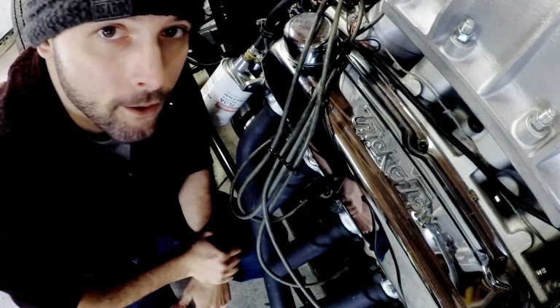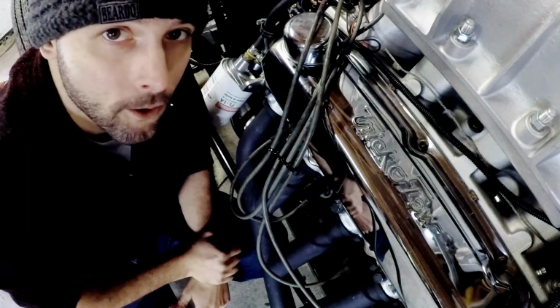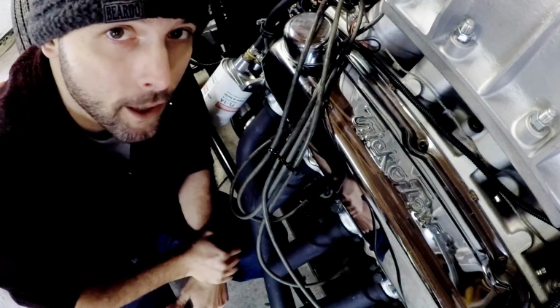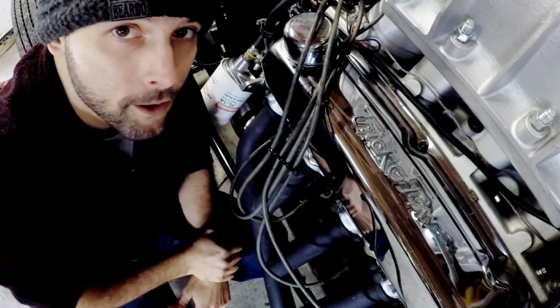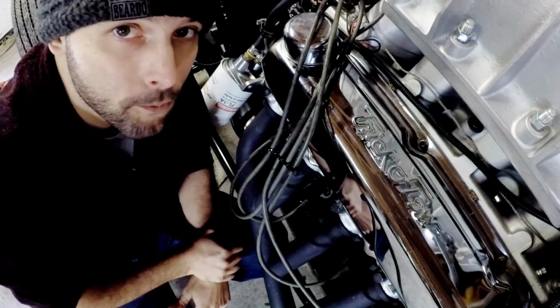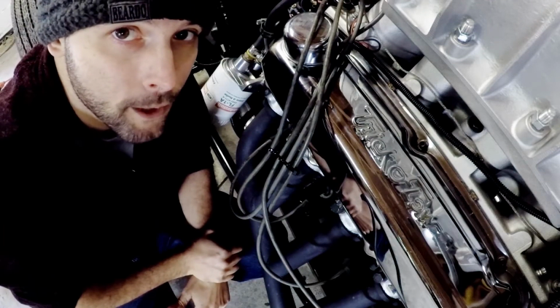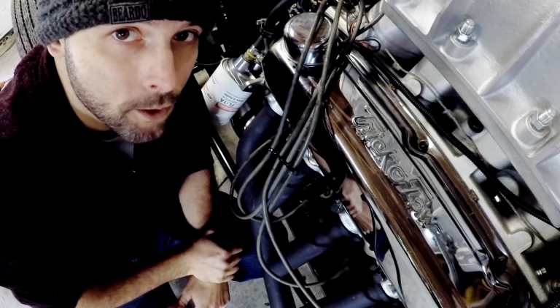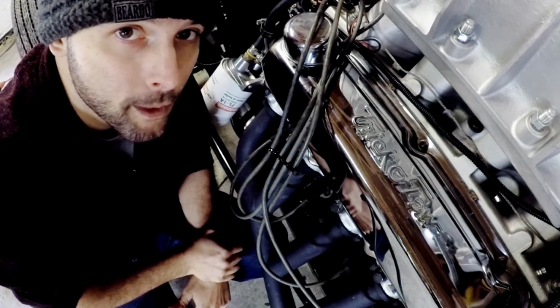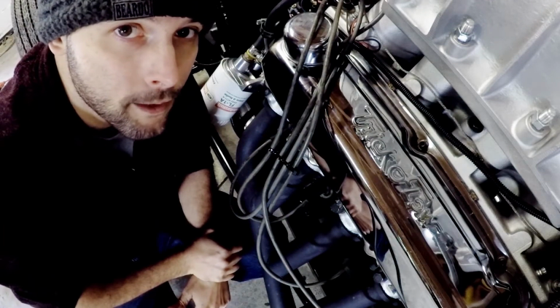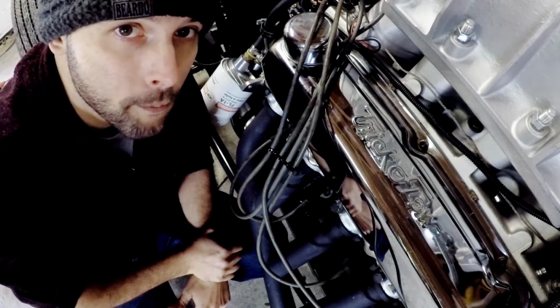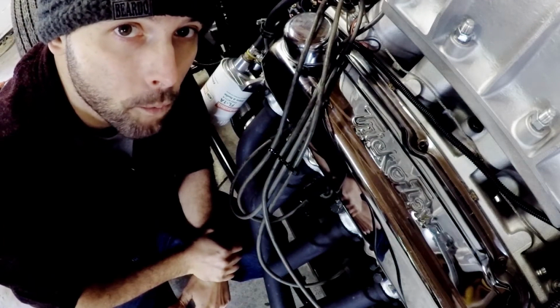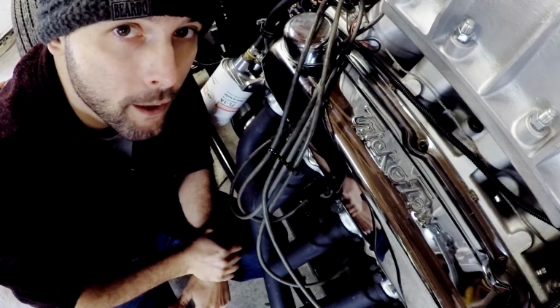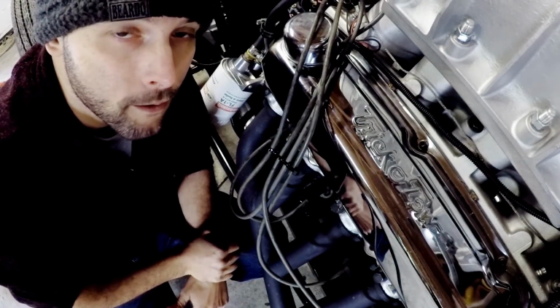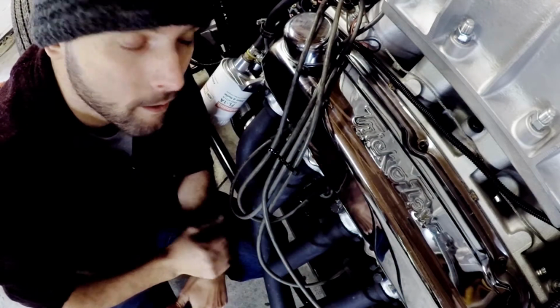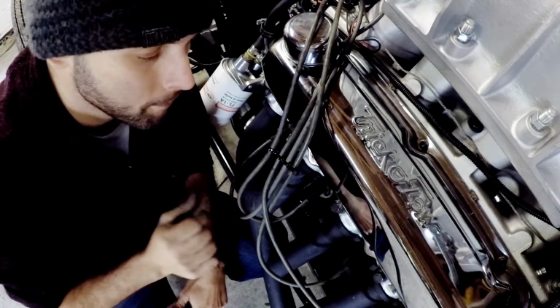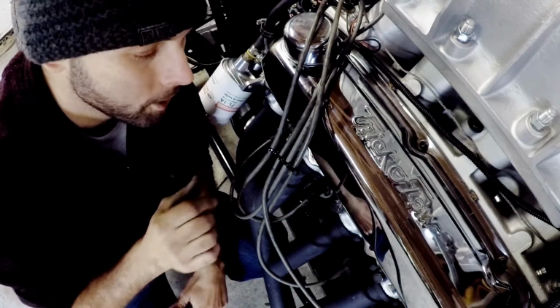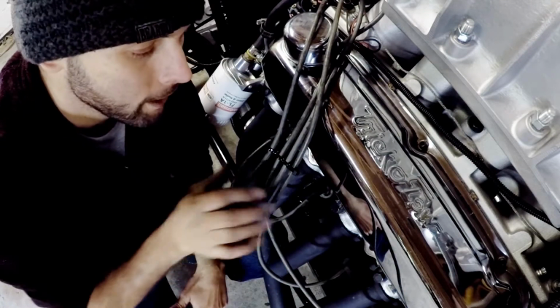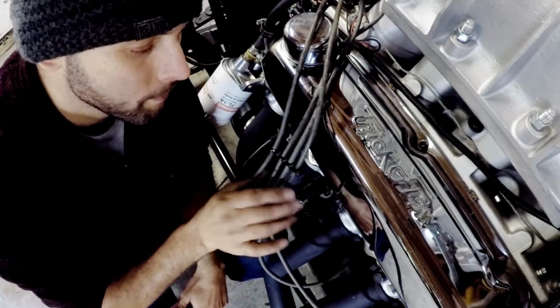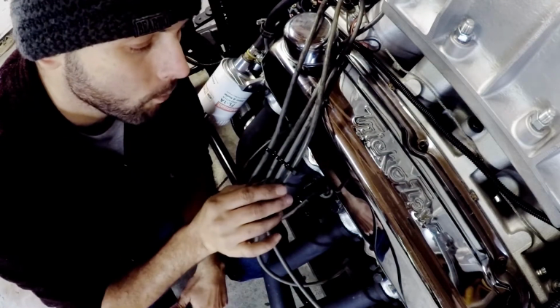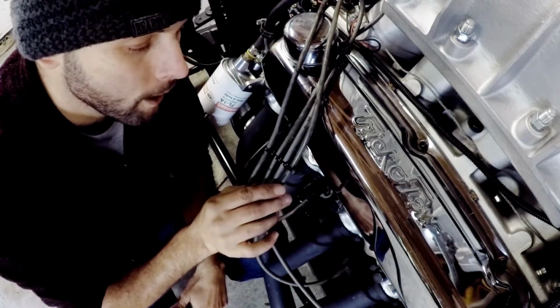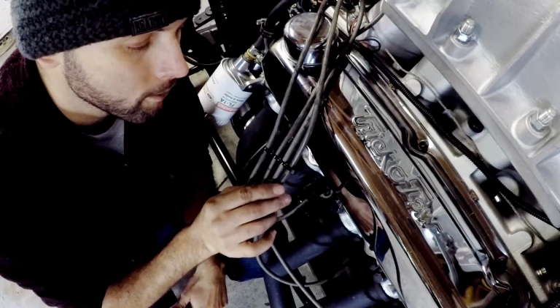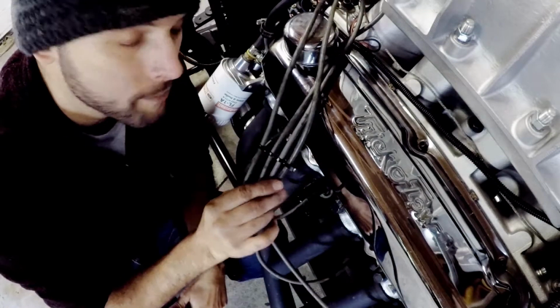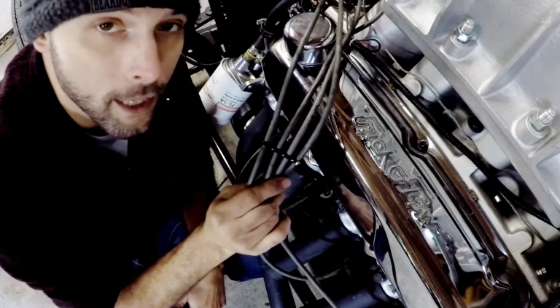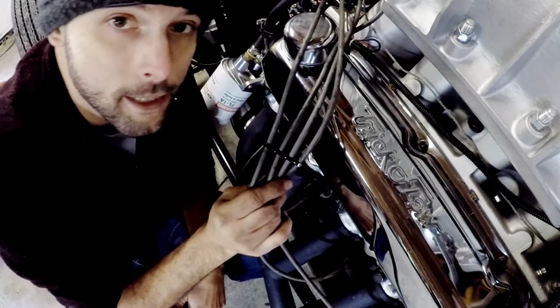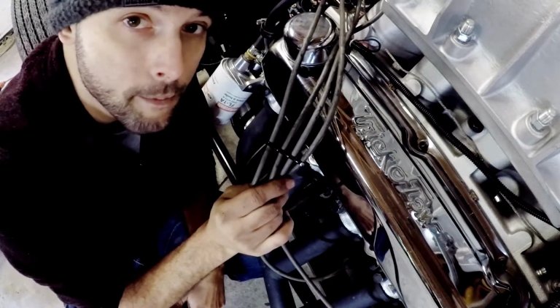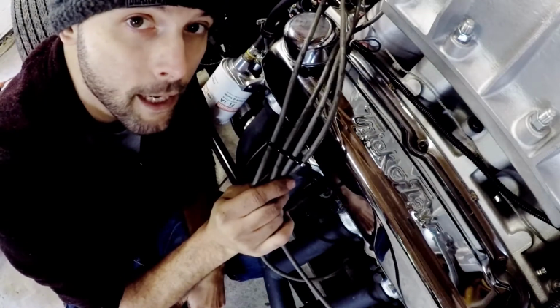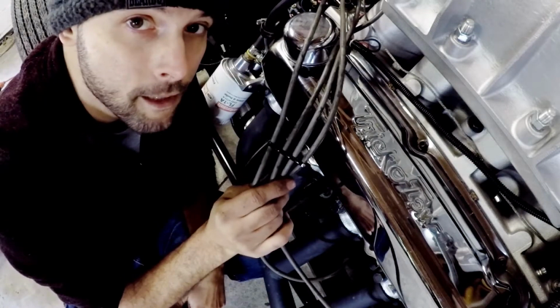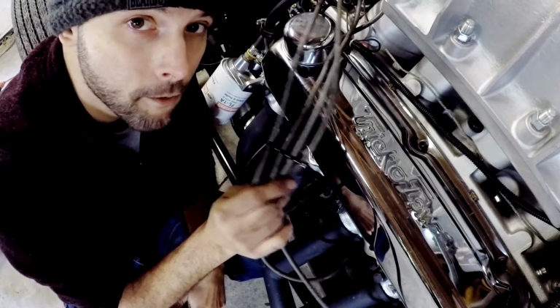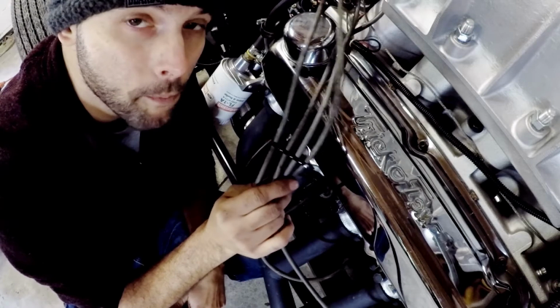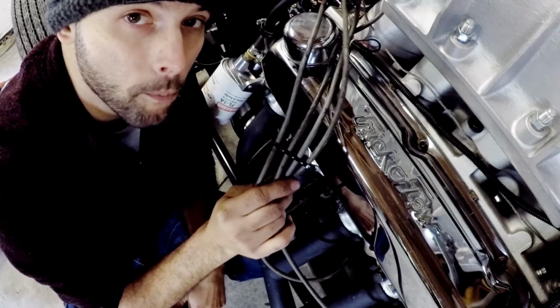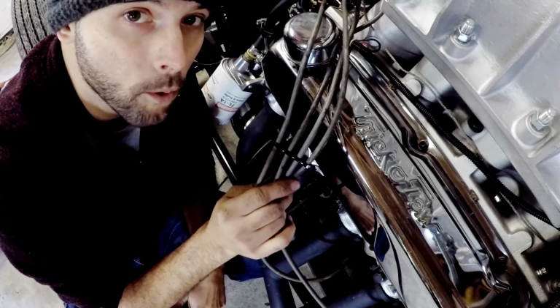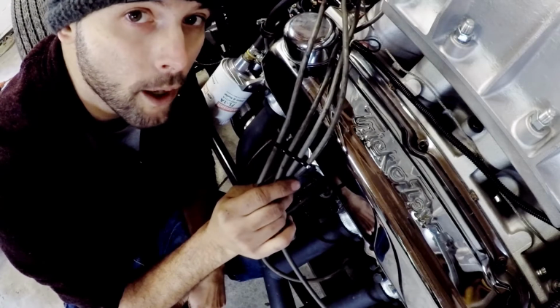On this week's two-minute tip of the week, I'm gonna show you how to make wire looms out of zip ties for your spark plug wires.